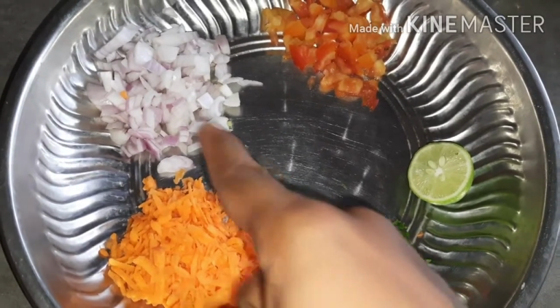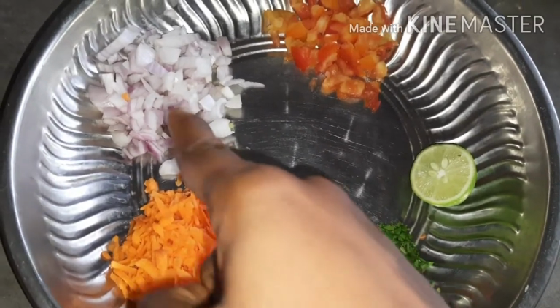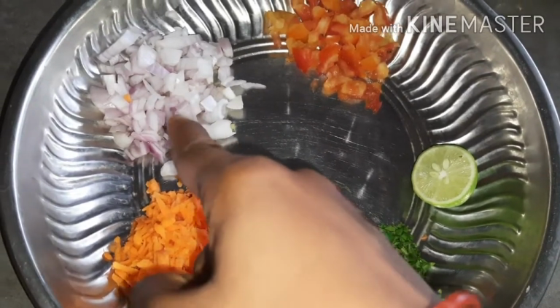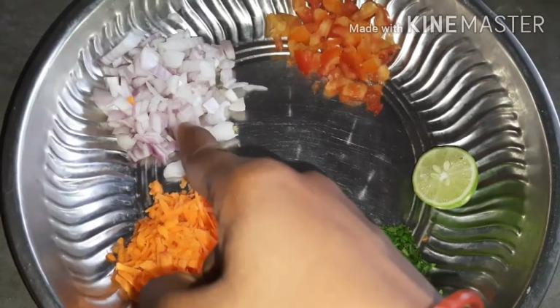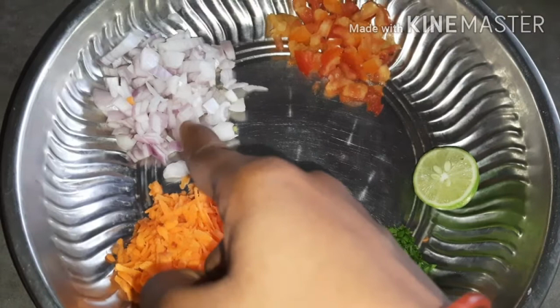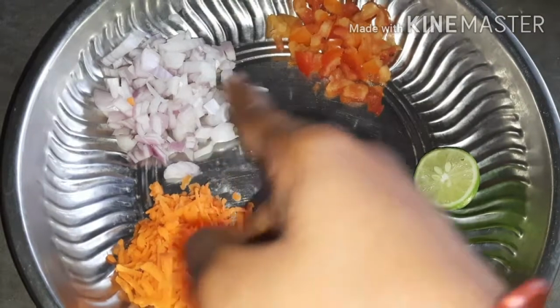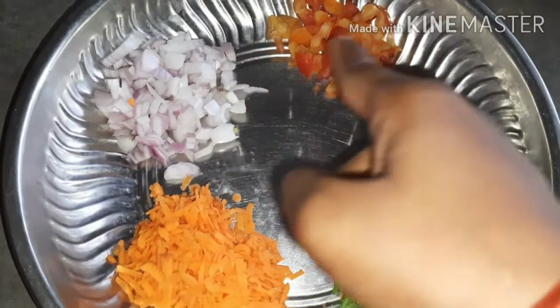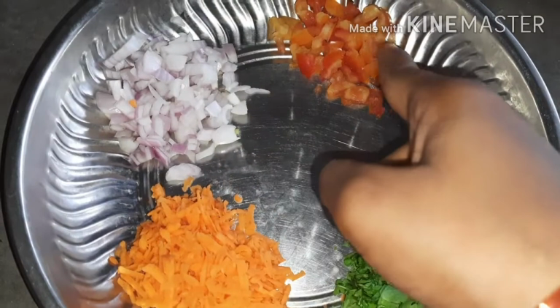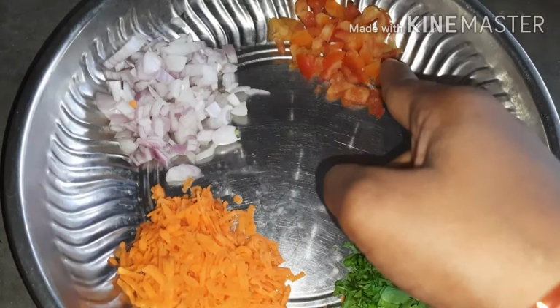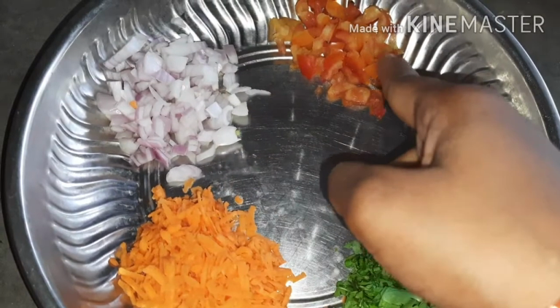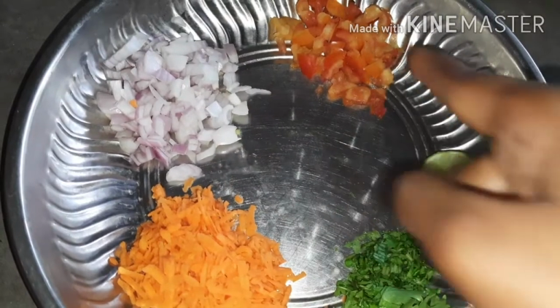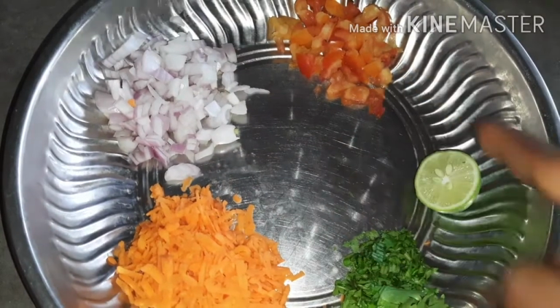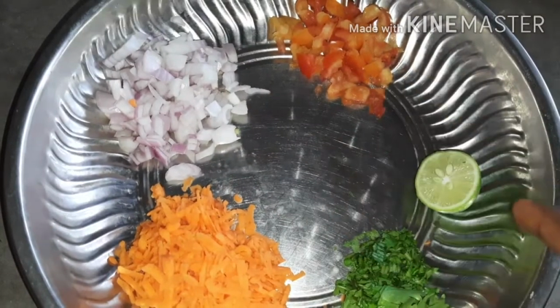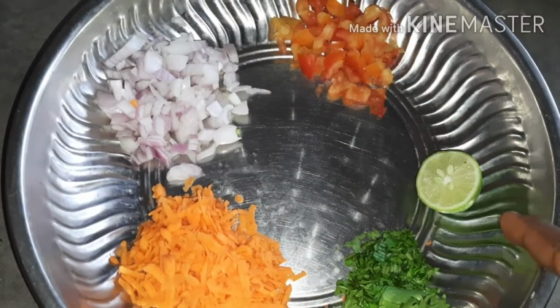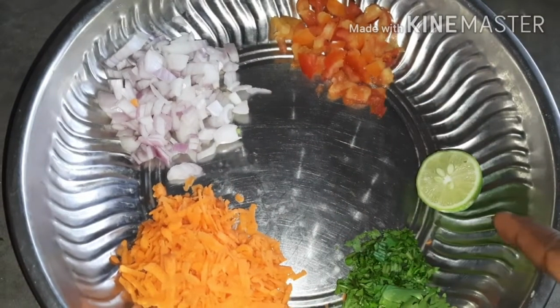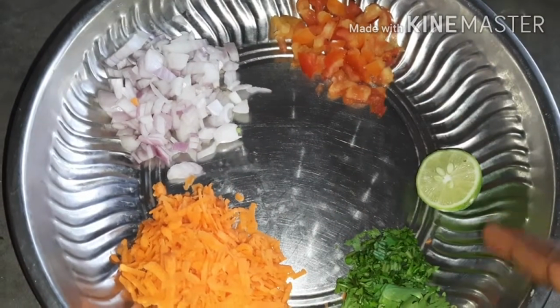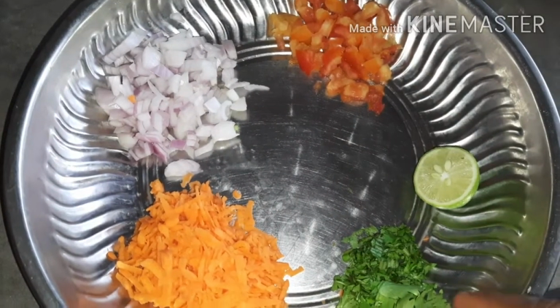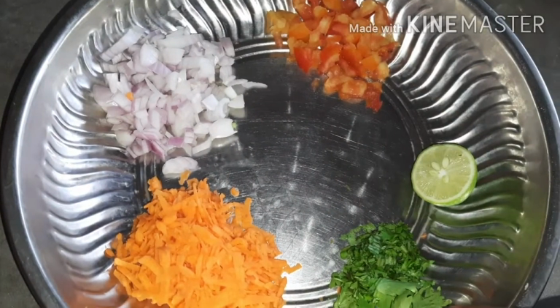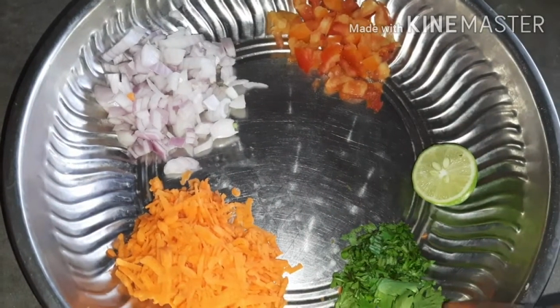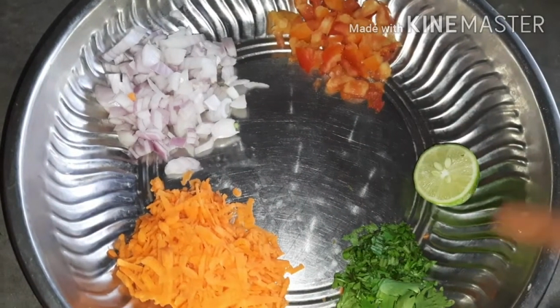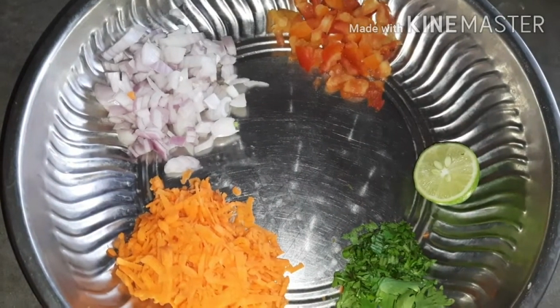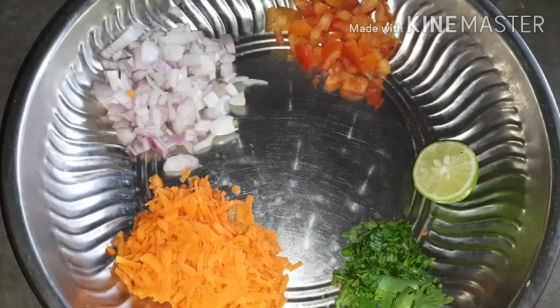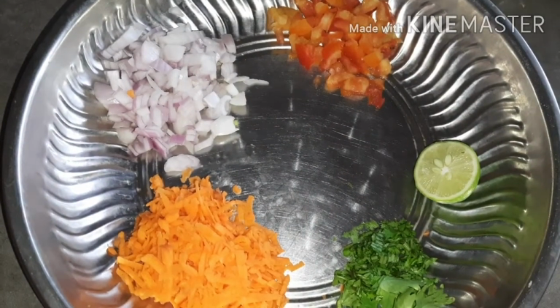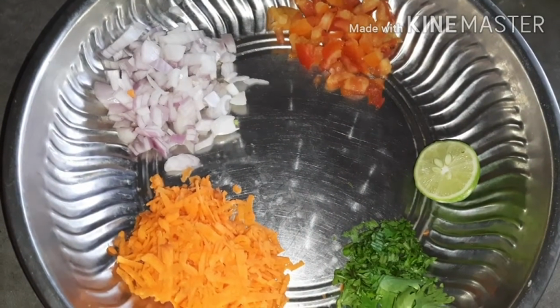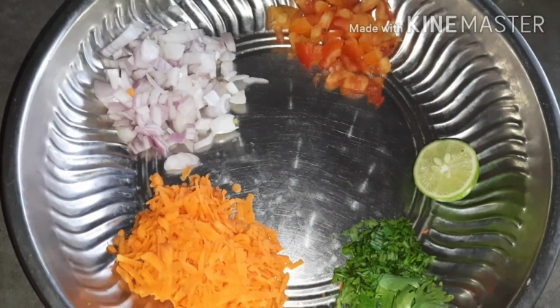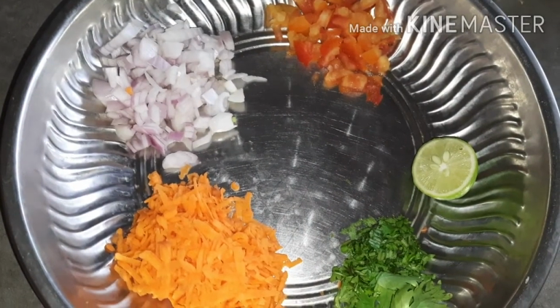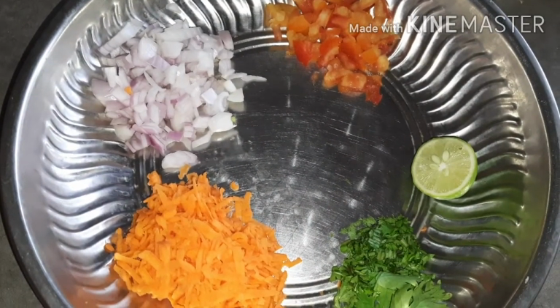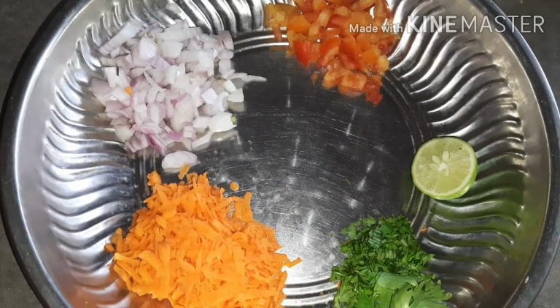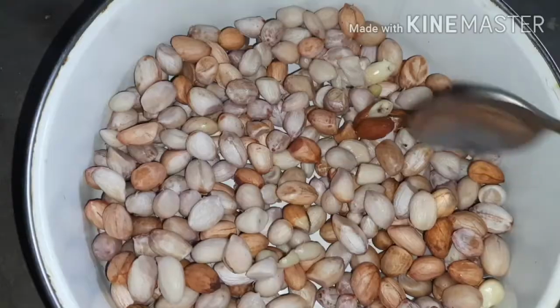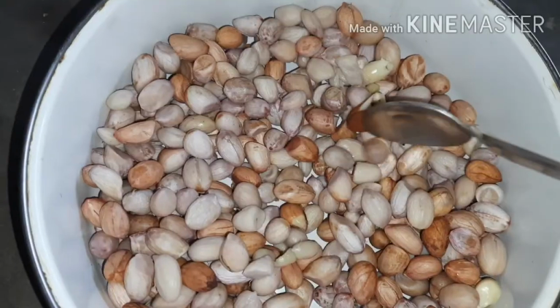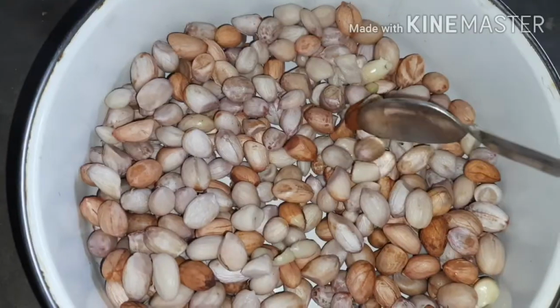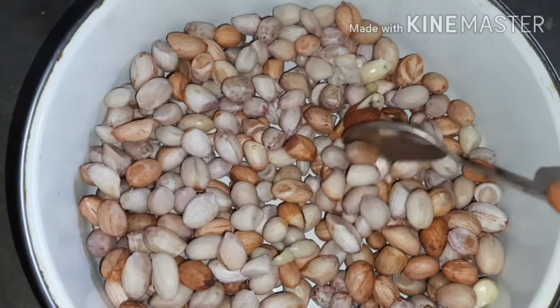Carrot, onion, tomato, half-sized lemon, and some mushrooms.